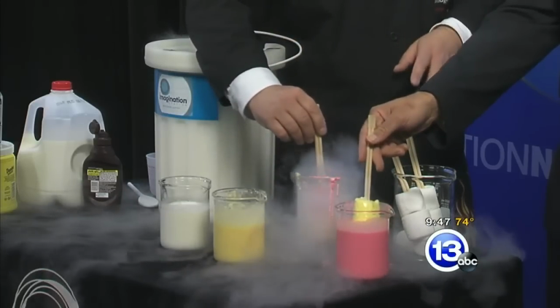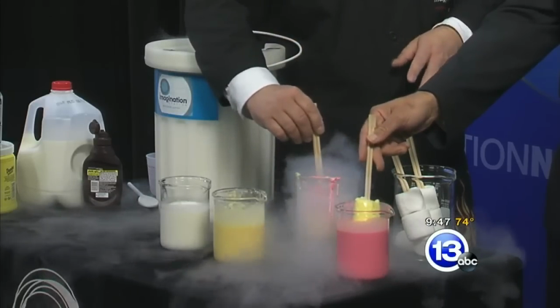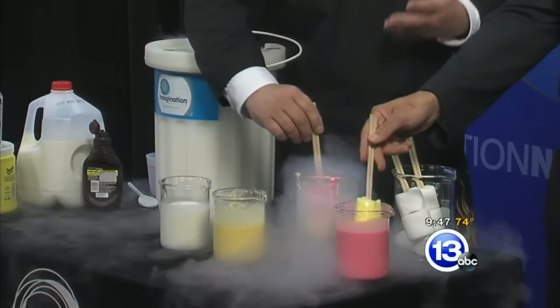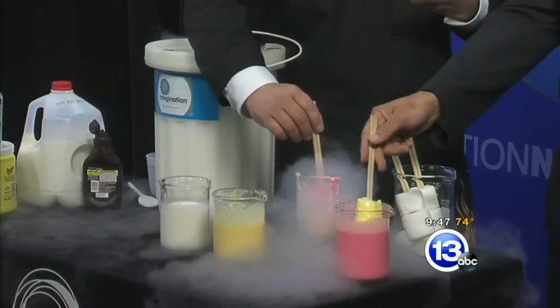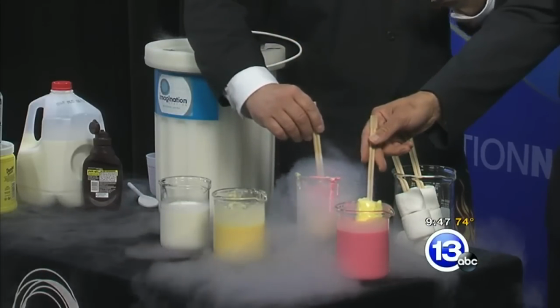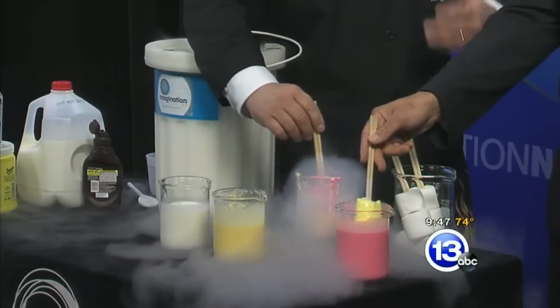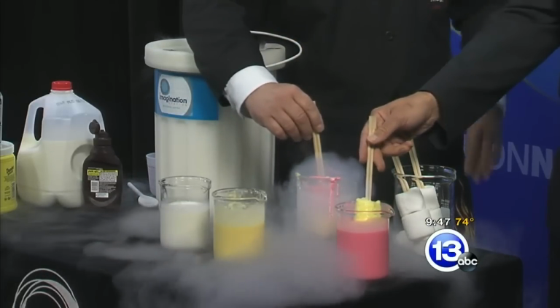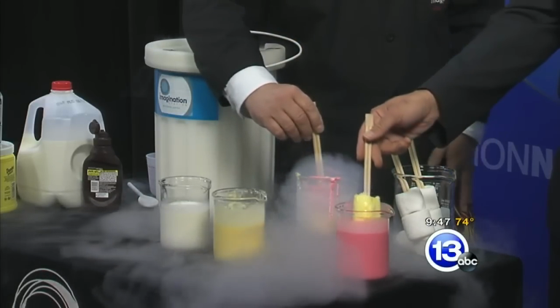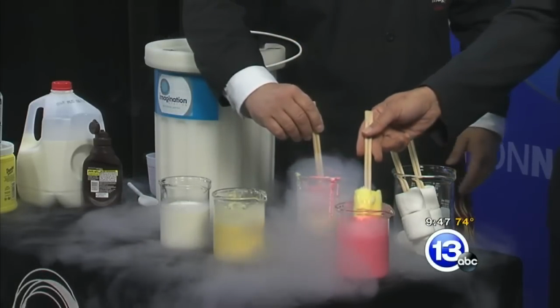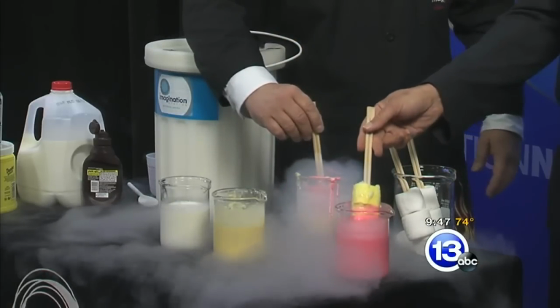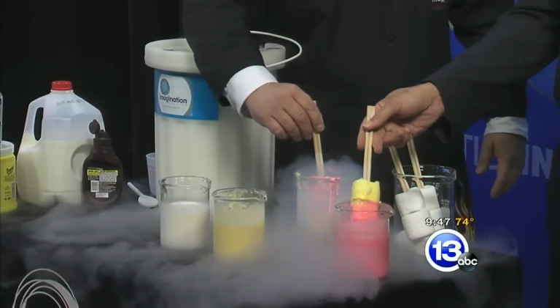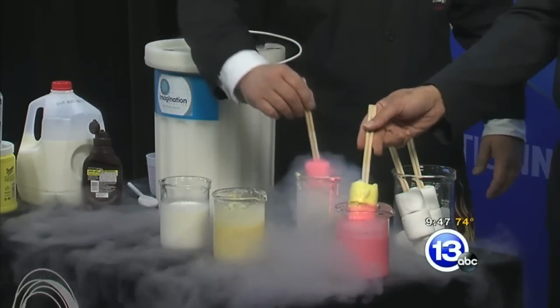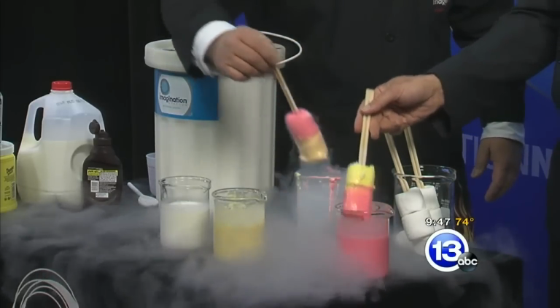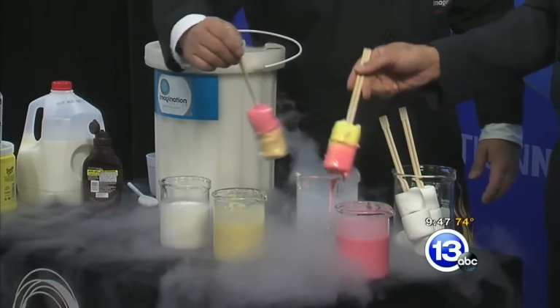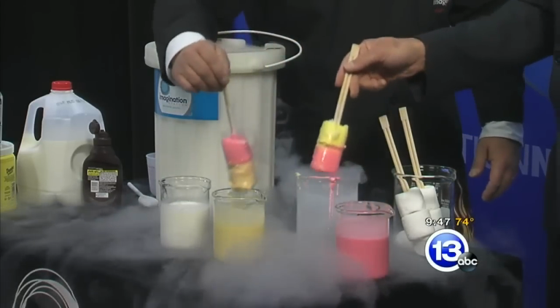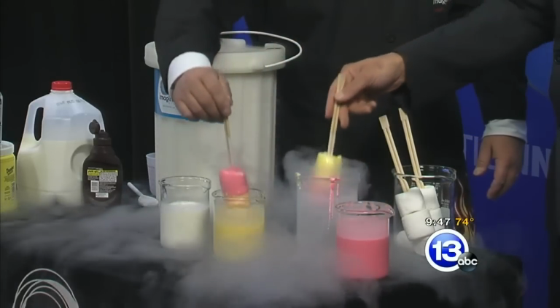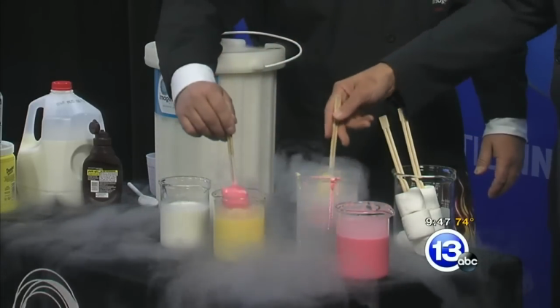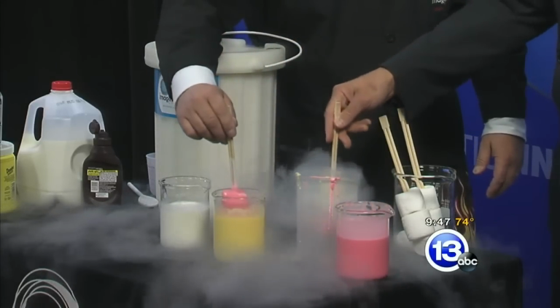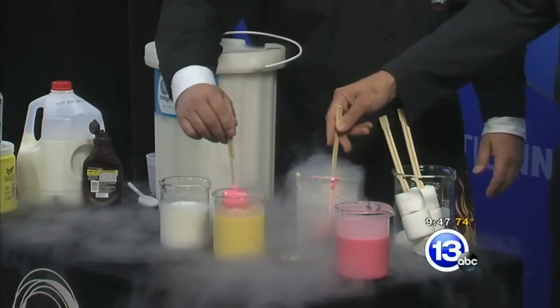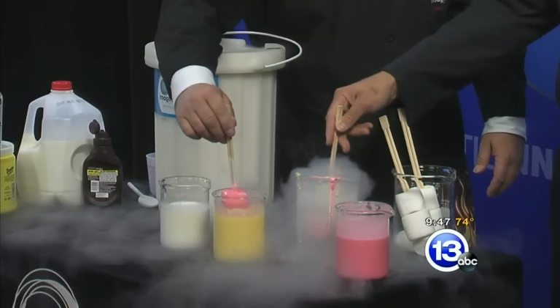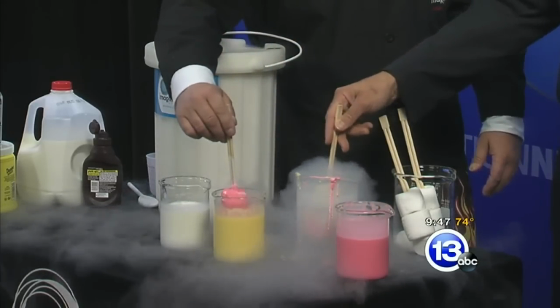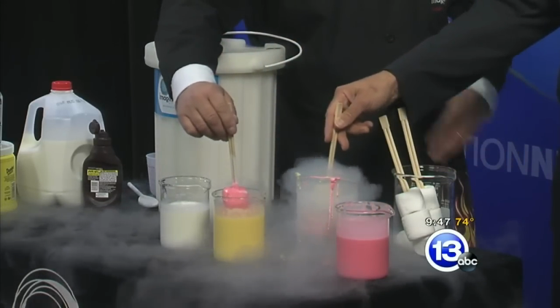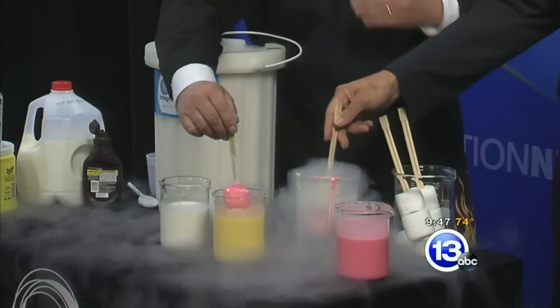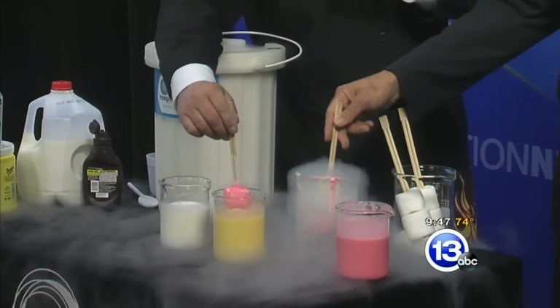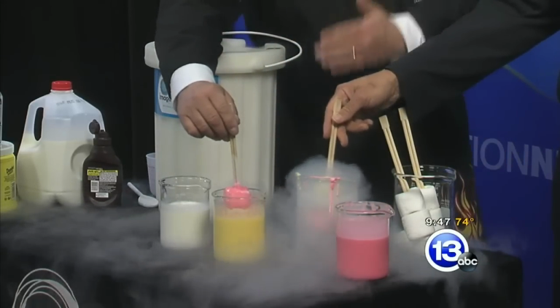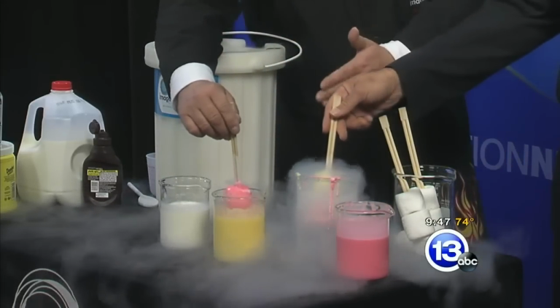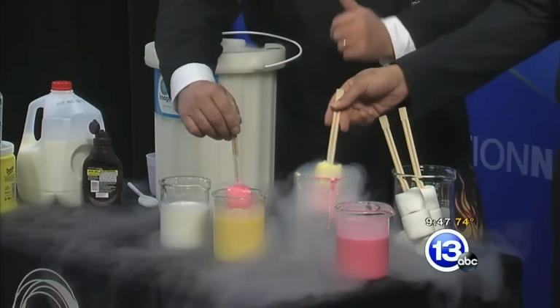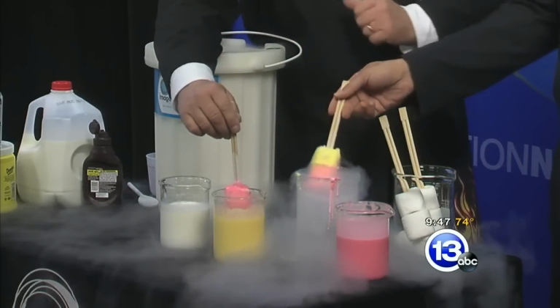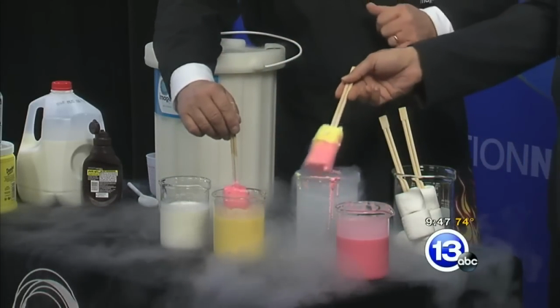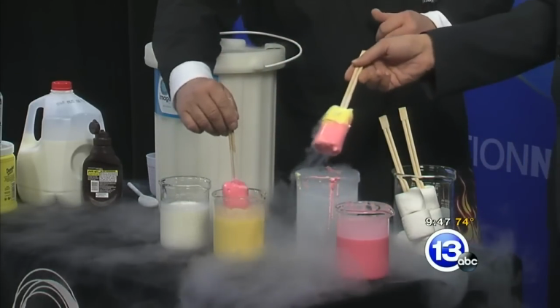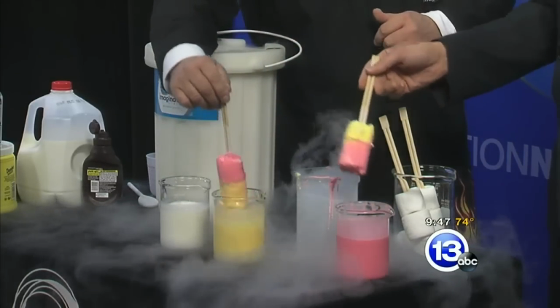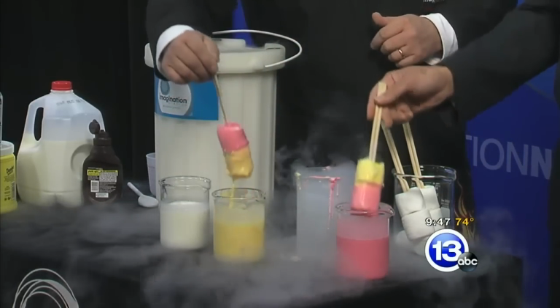All you need is some rock salt, a couple Ziploc bags, and you can have your own ice cream at home.